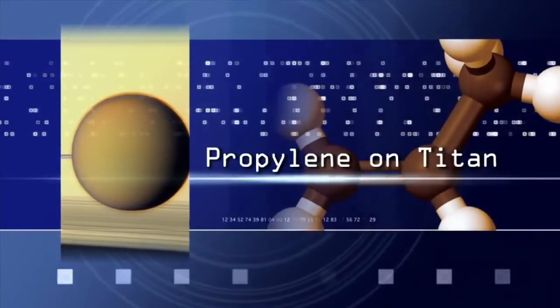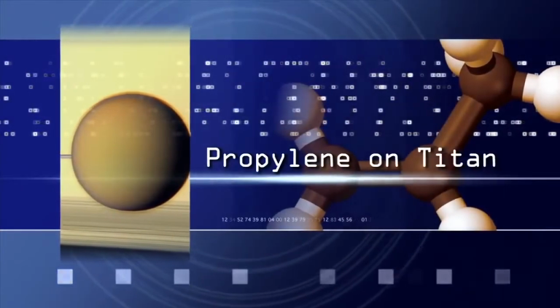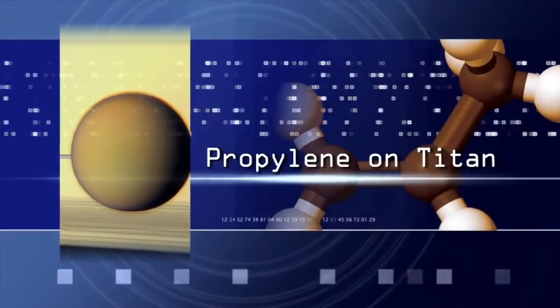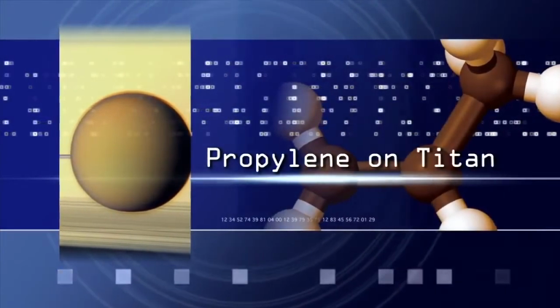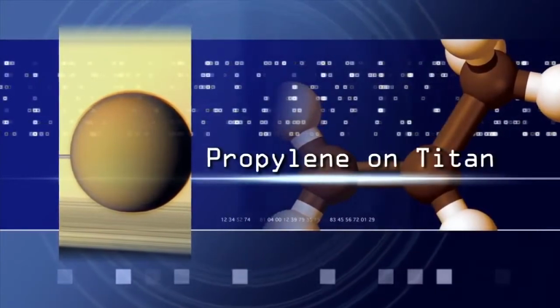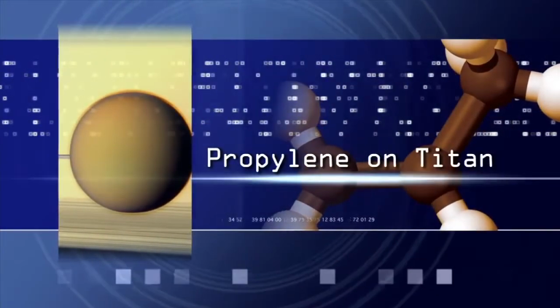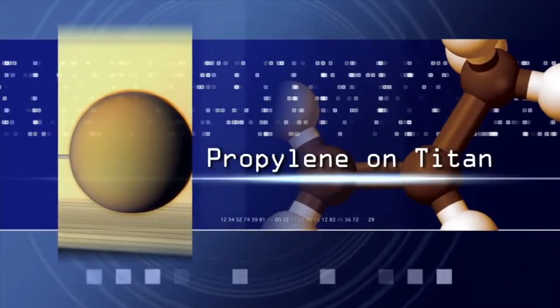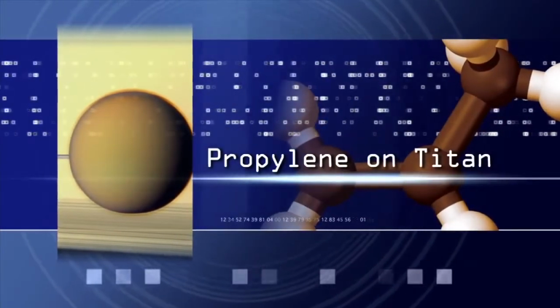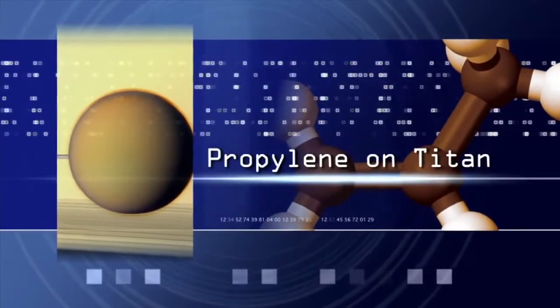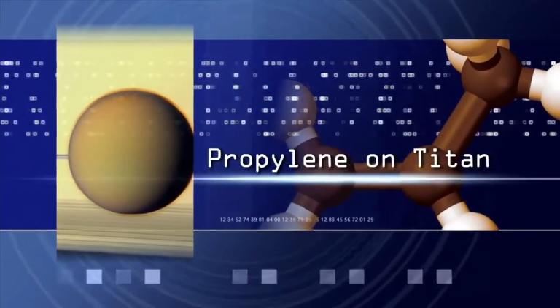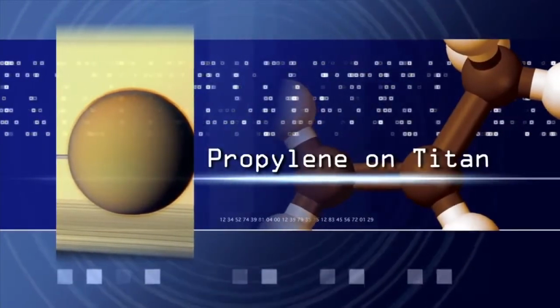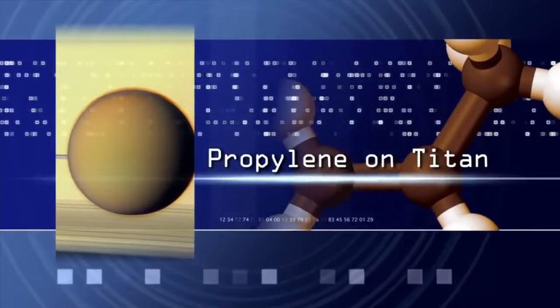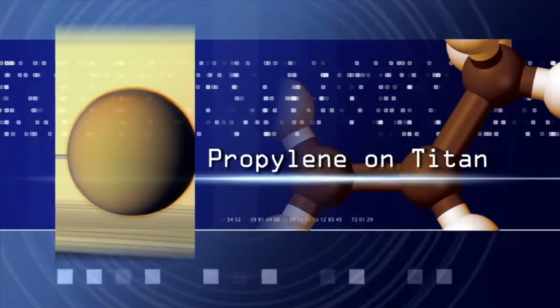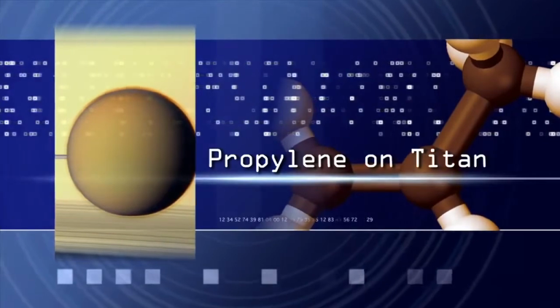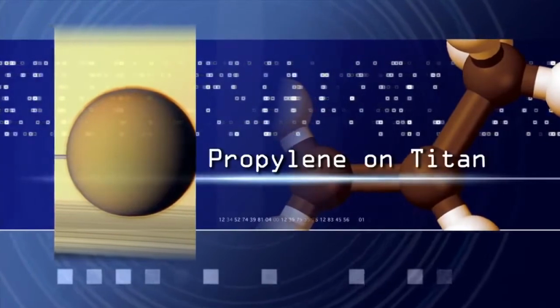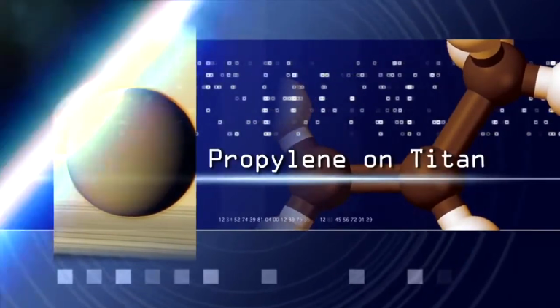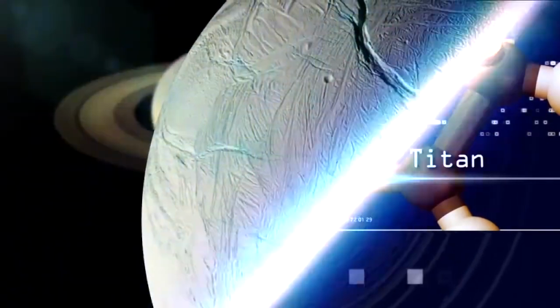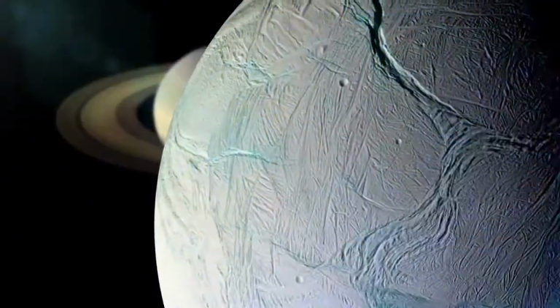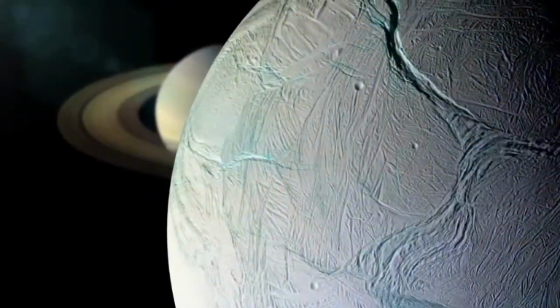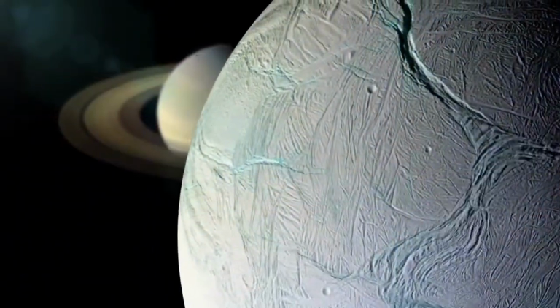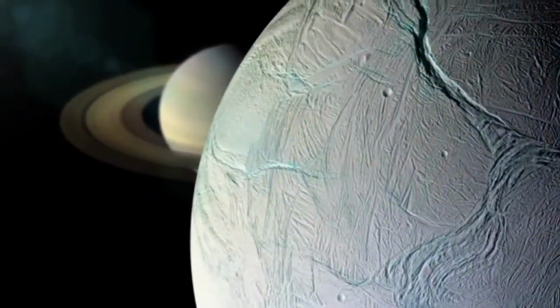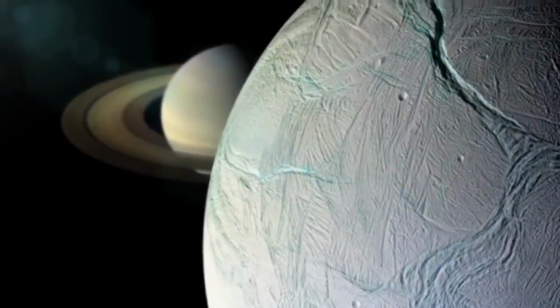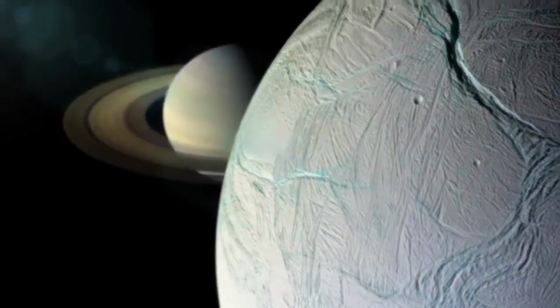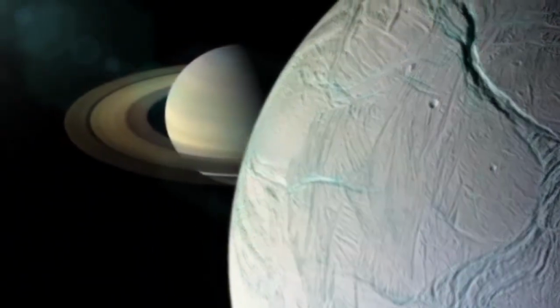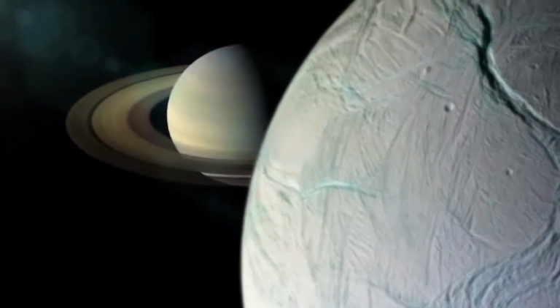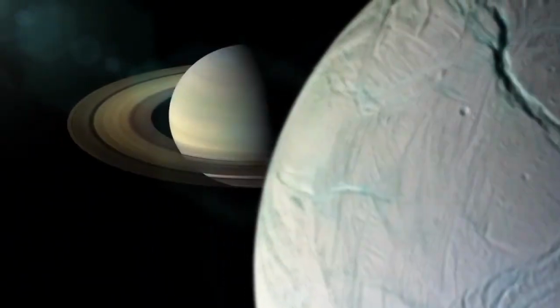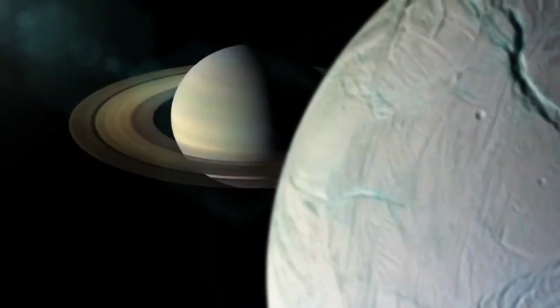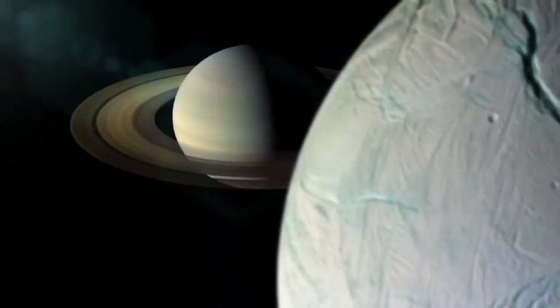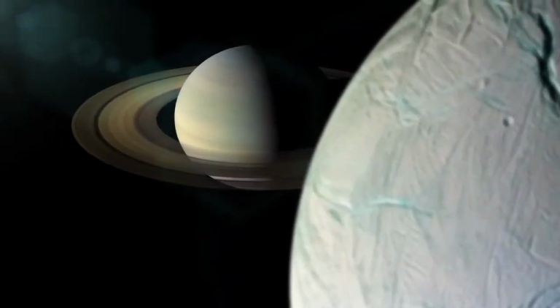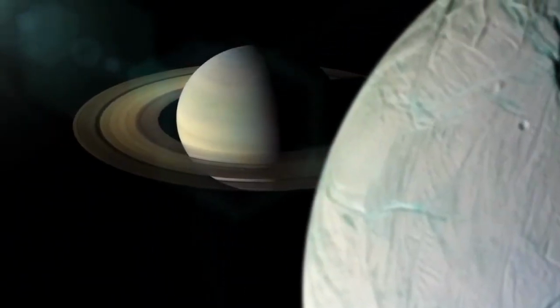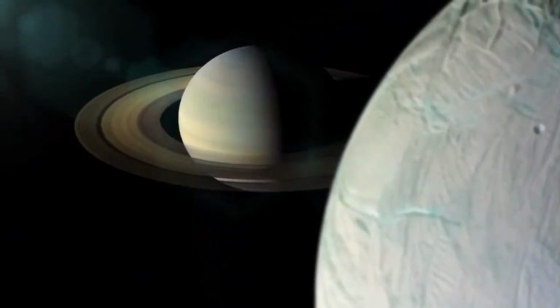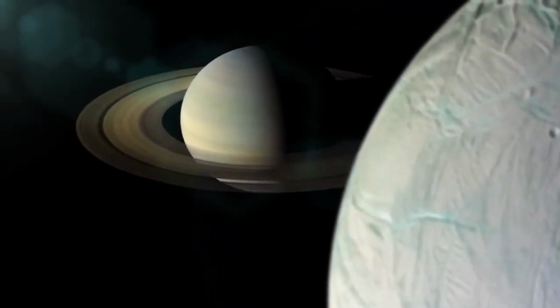I'm Conor Nixon, I'm a planetary scientist at NASA's Goddard Space Flight Center. I study the atmospheric composition of the other planets.